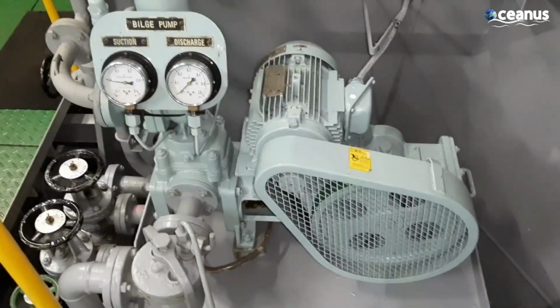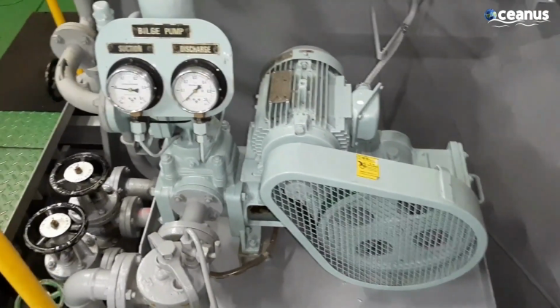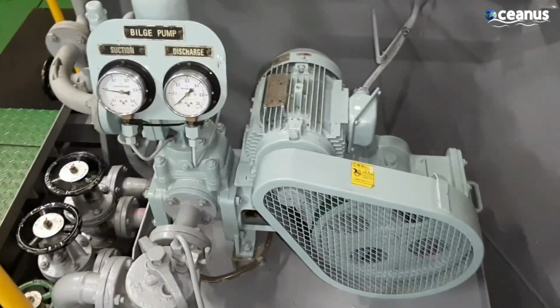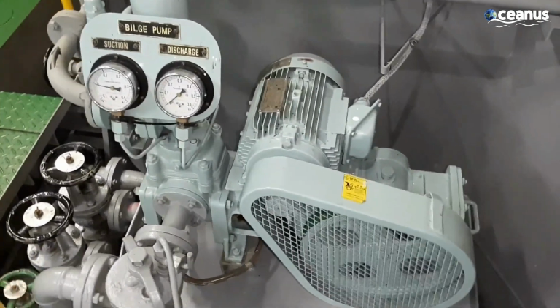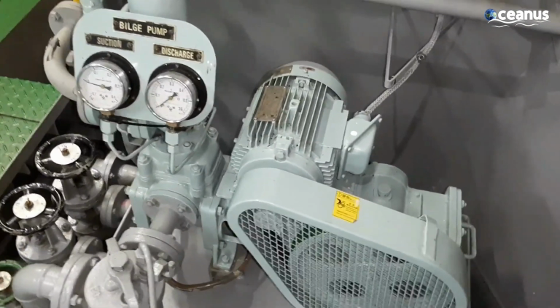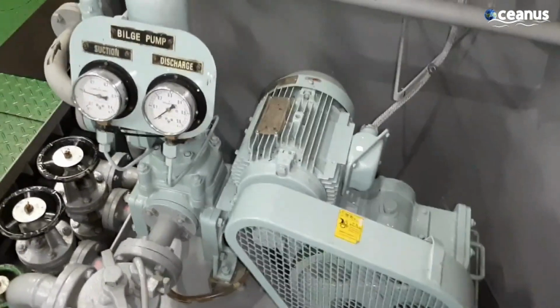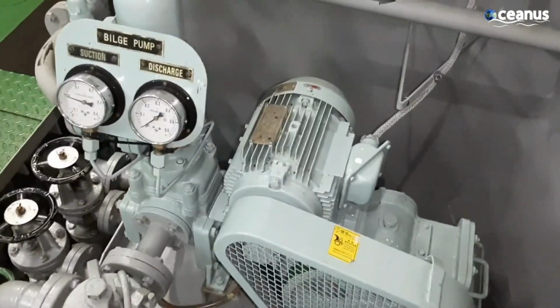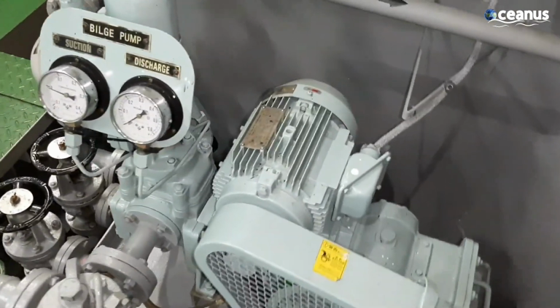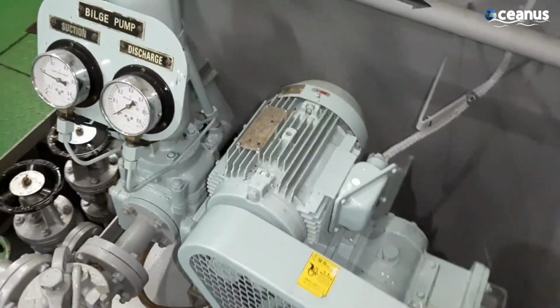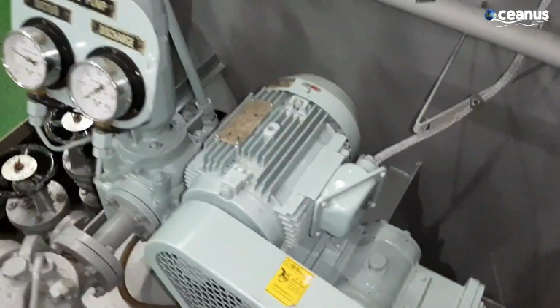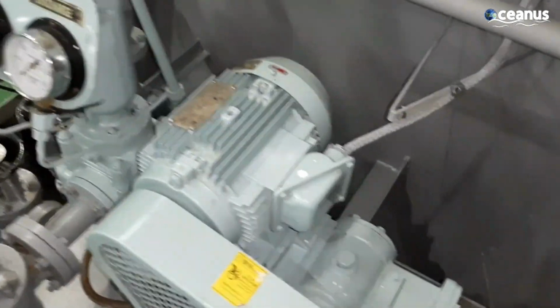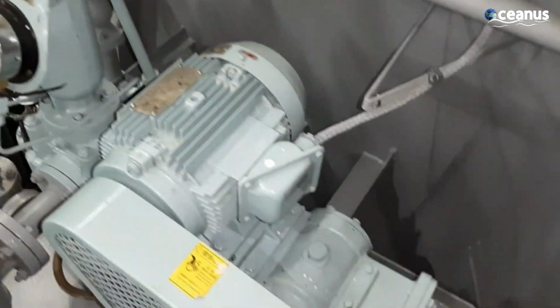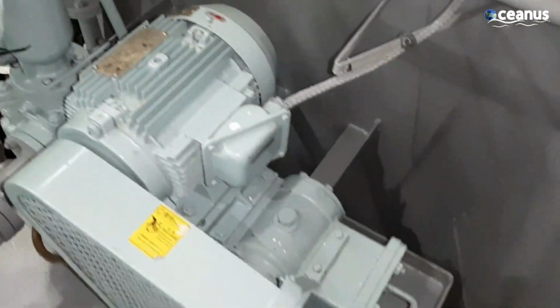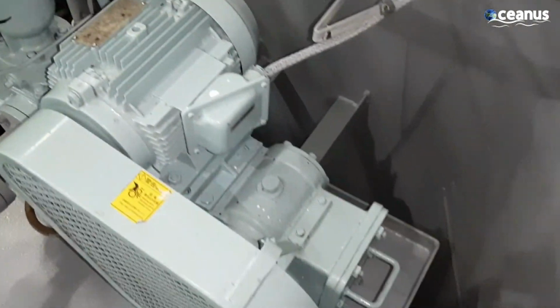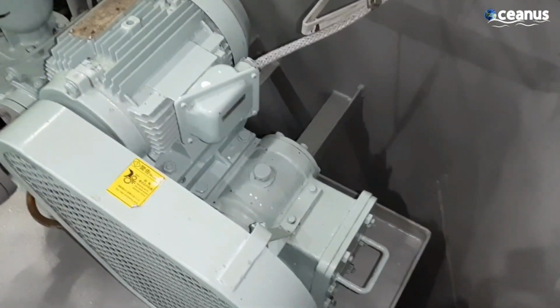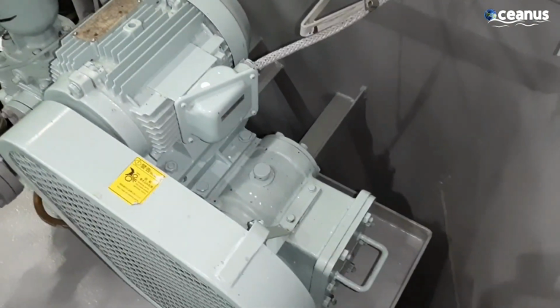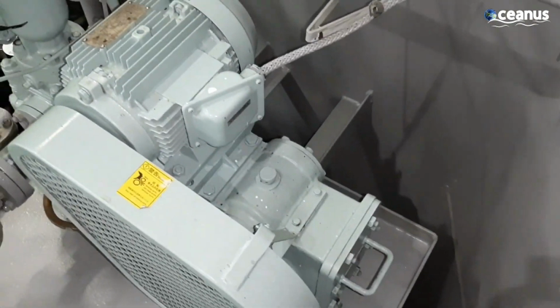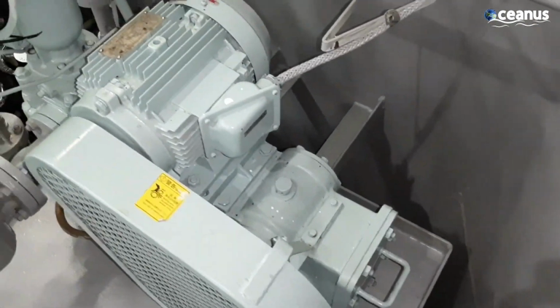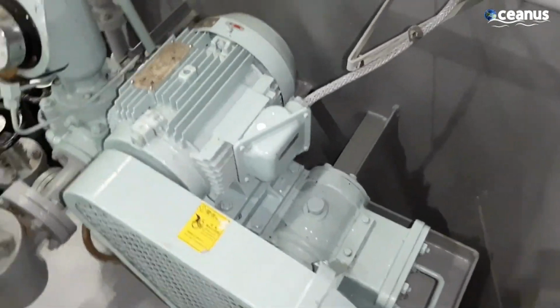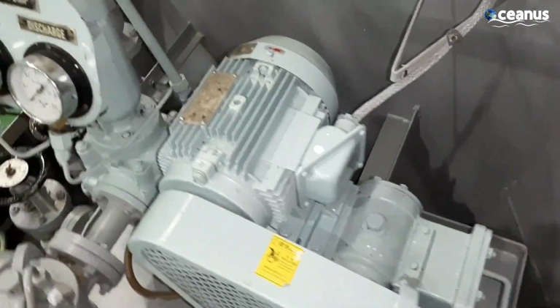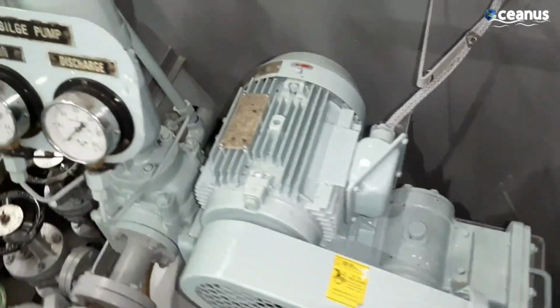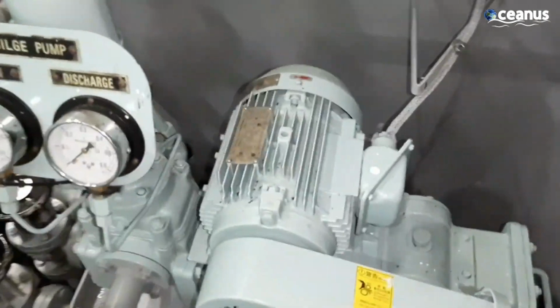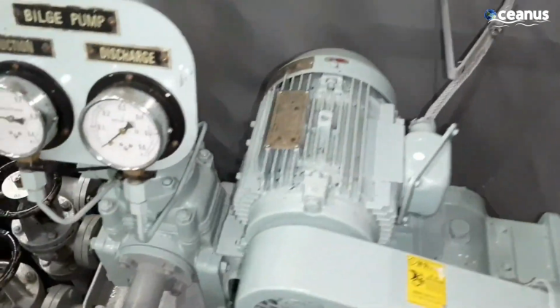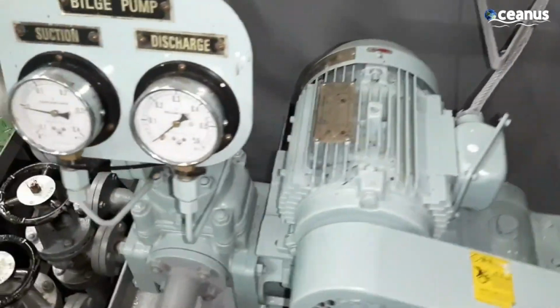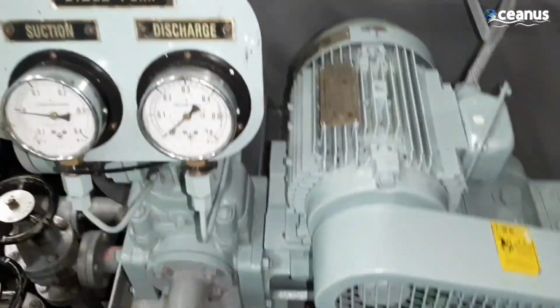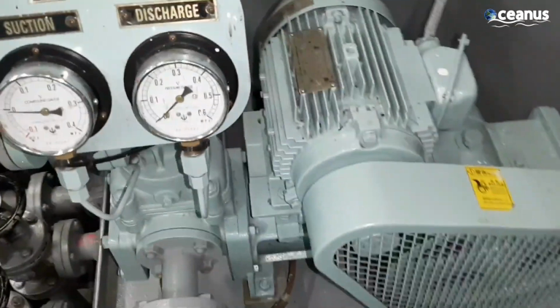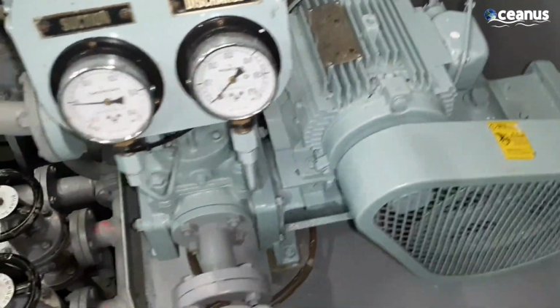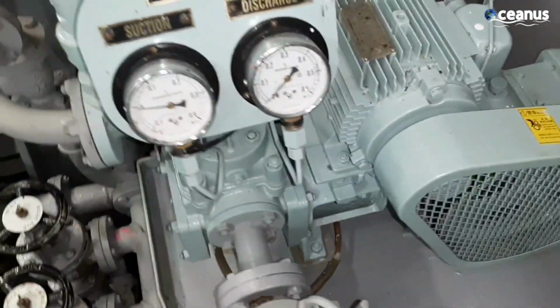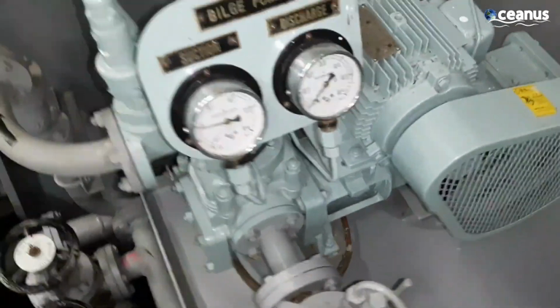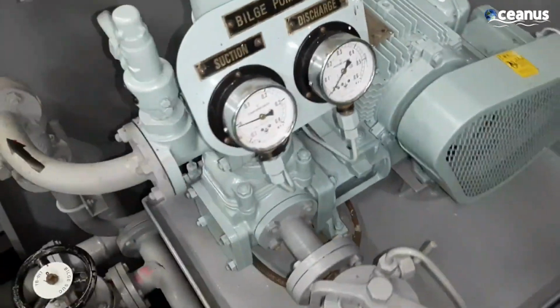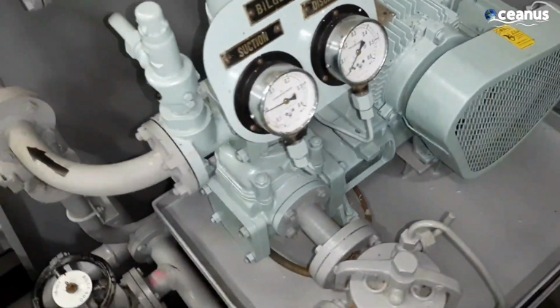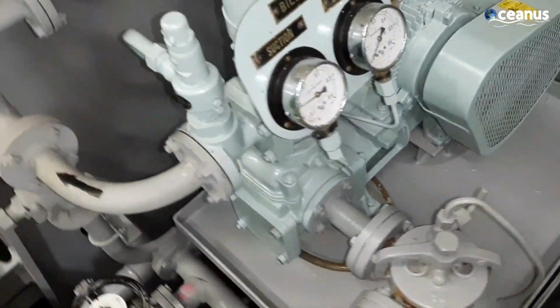Additionally, modern bilge systems are often equipped with sensors that monitor water levels and pump functionality.